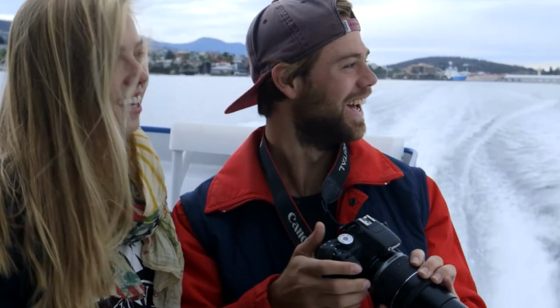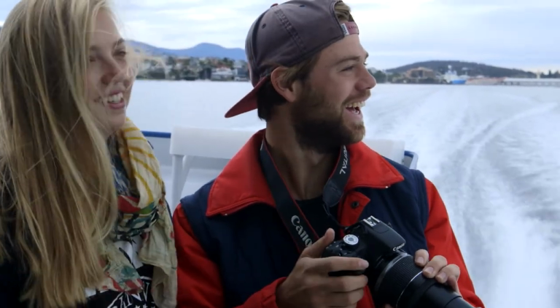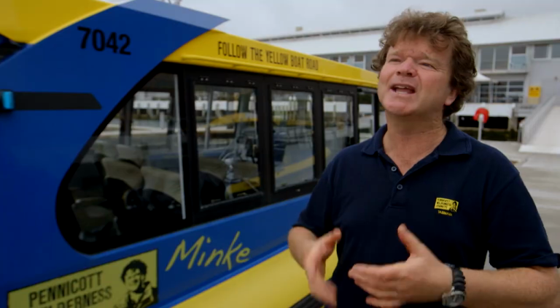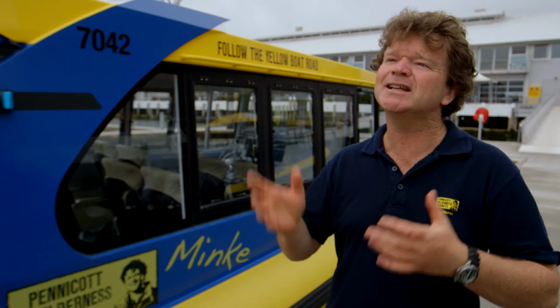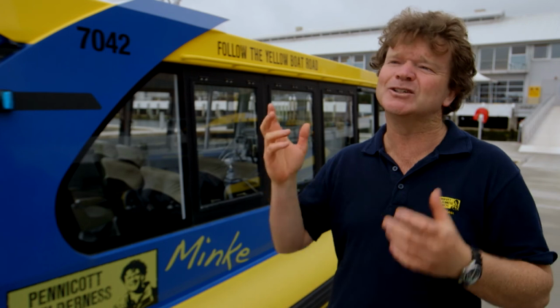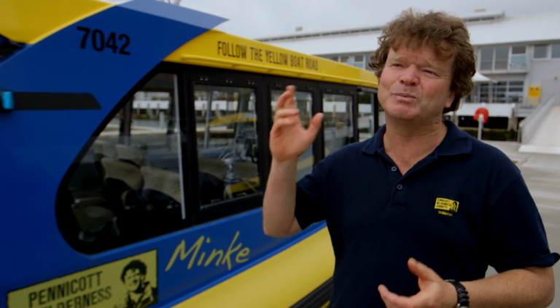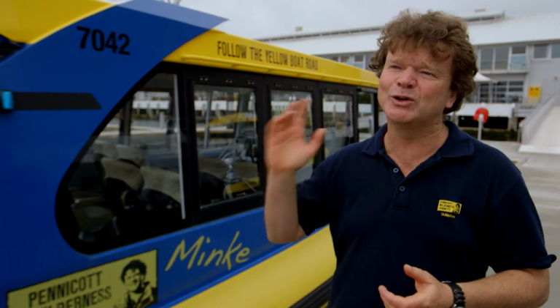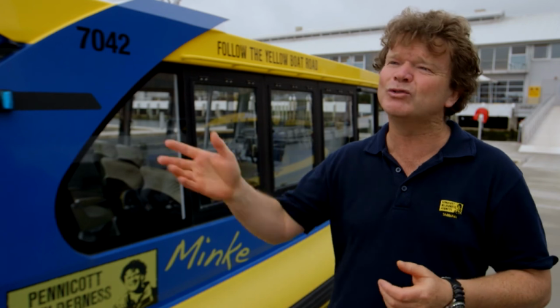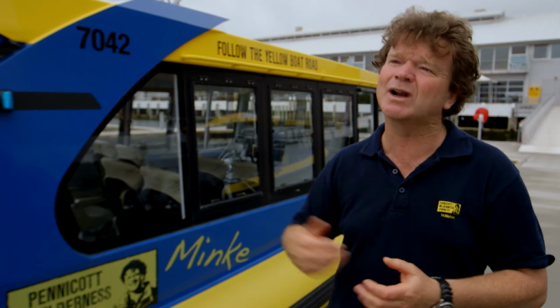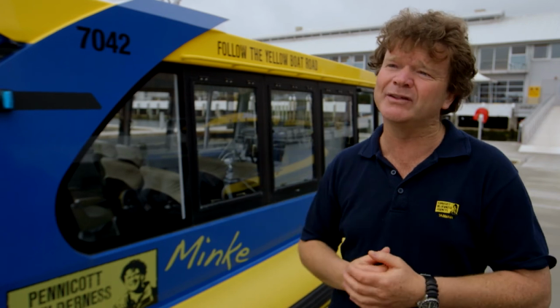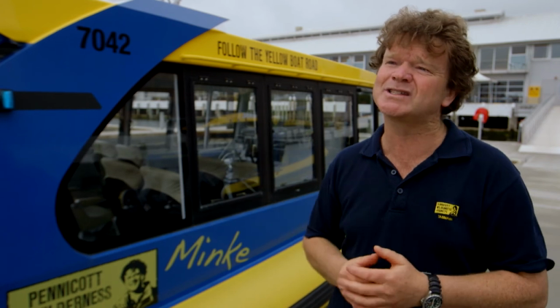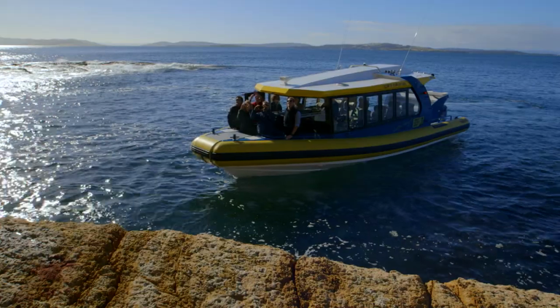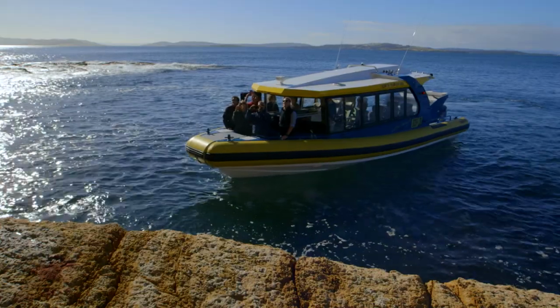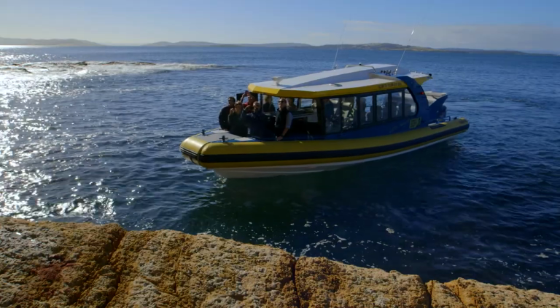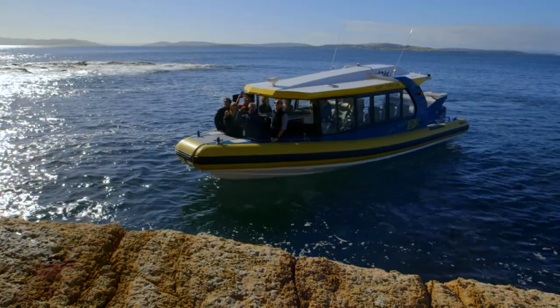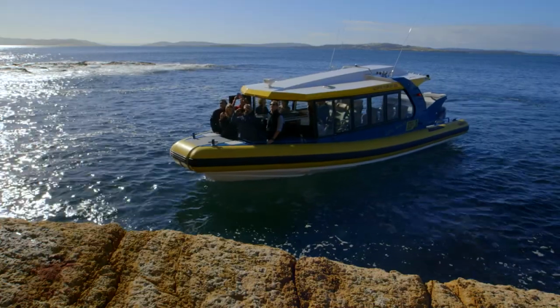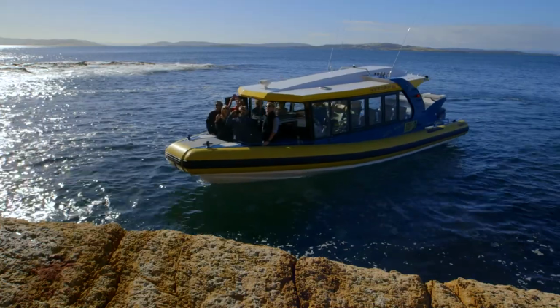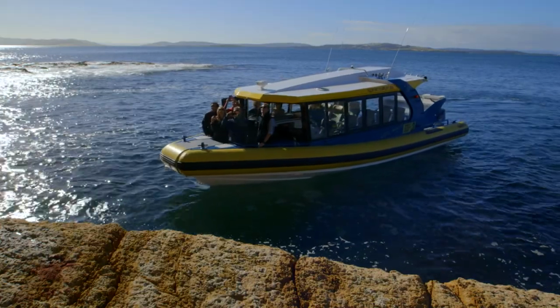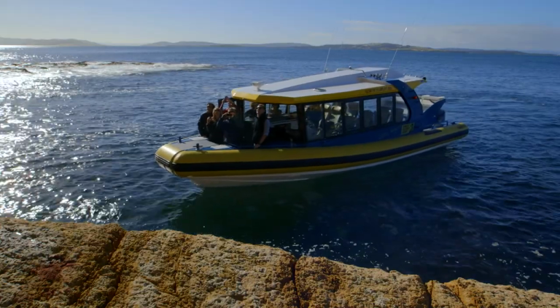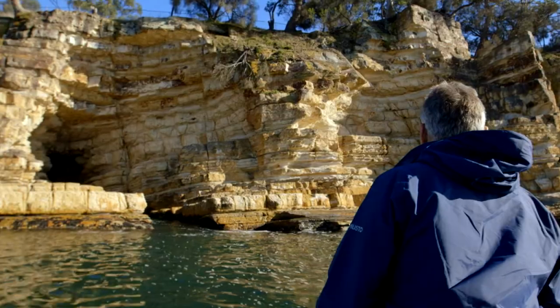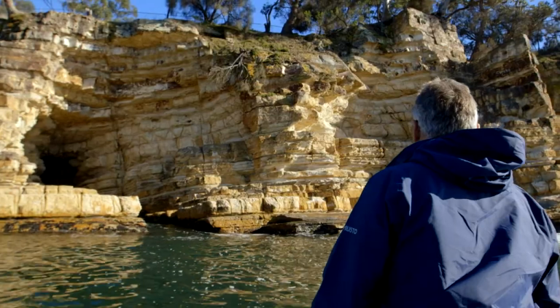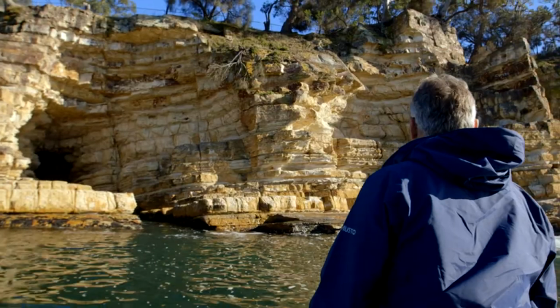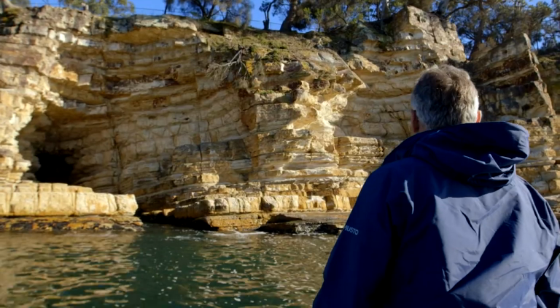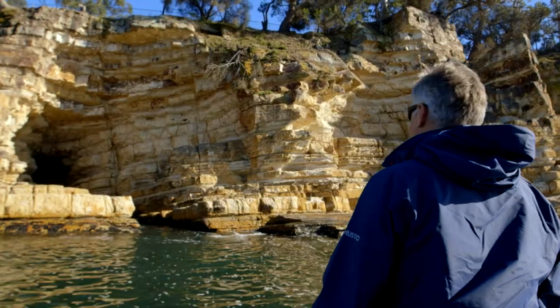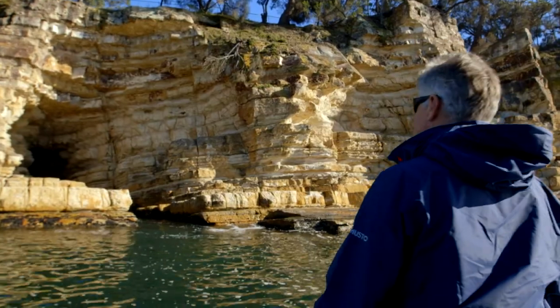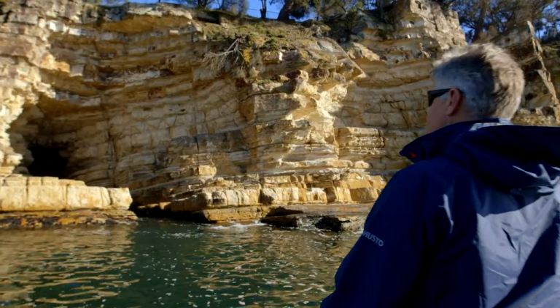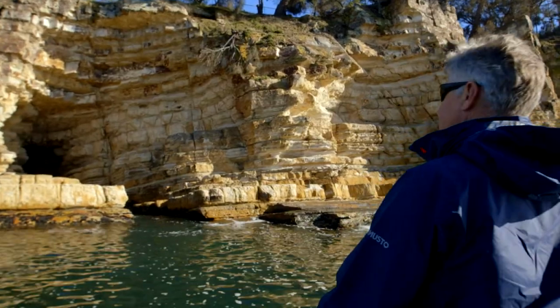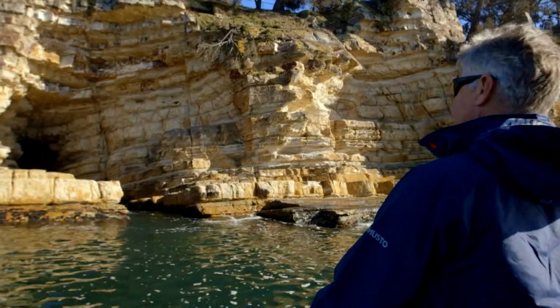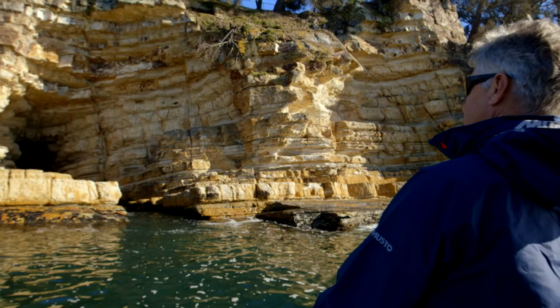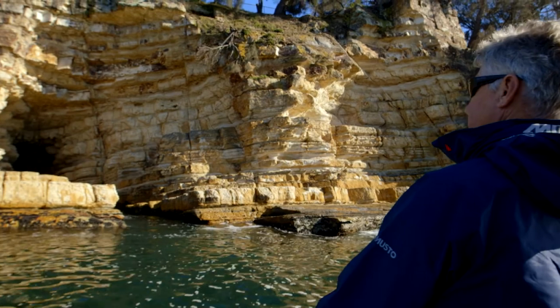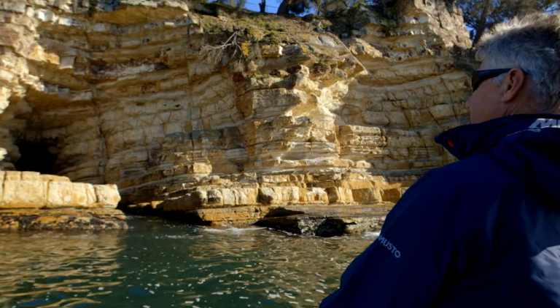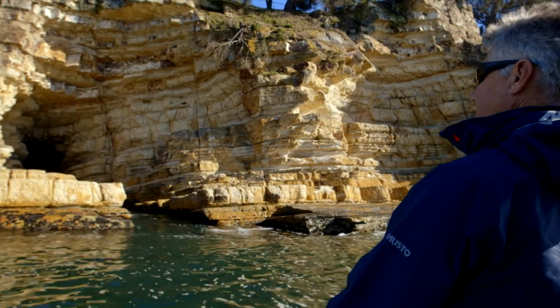We get into beautiful cliffs. This is called the Blackman's Bay Blowhole.